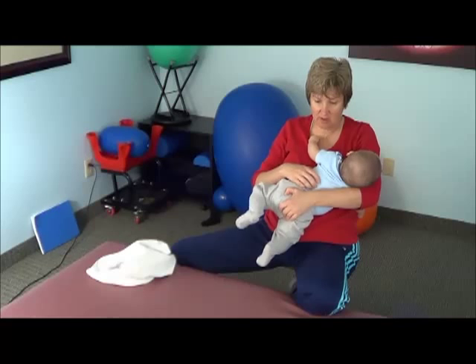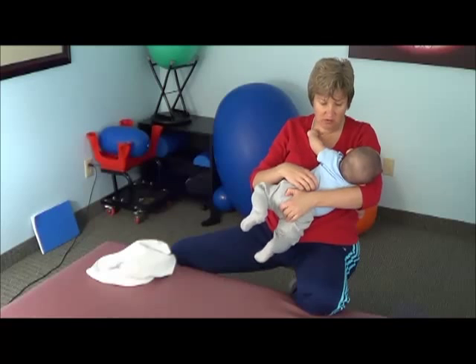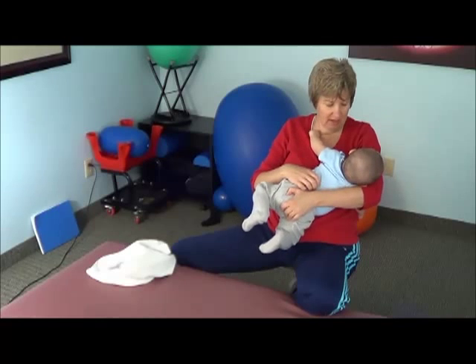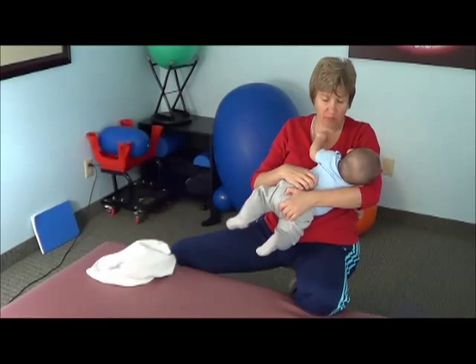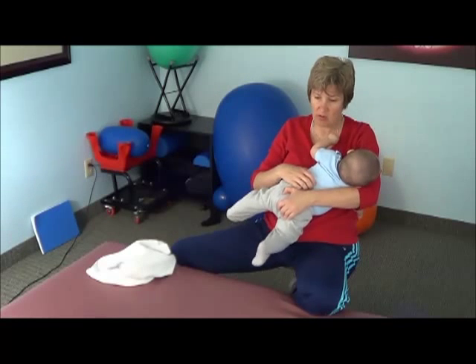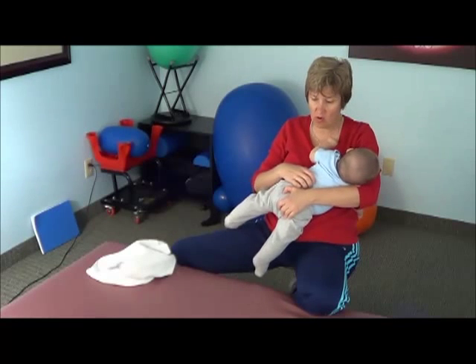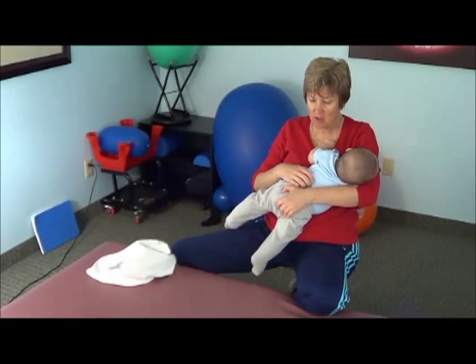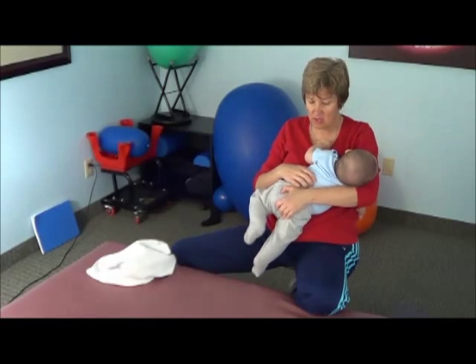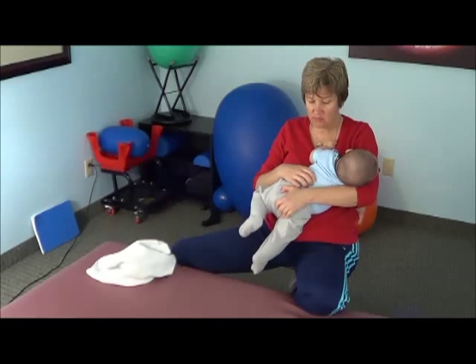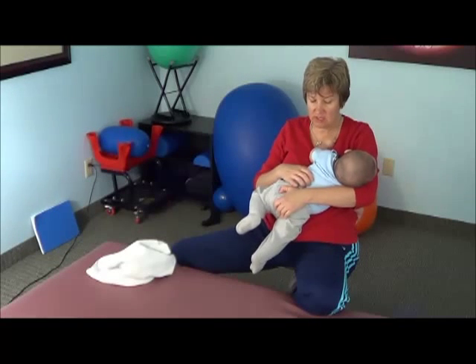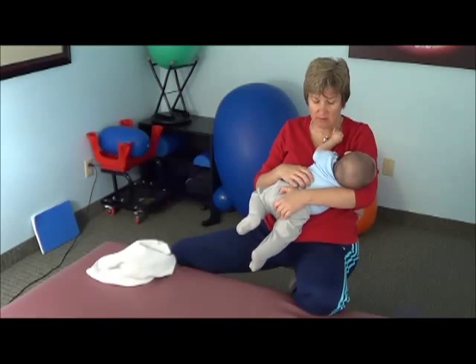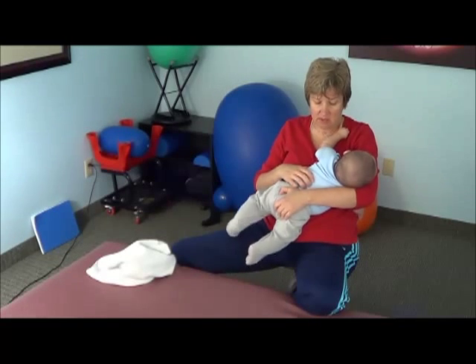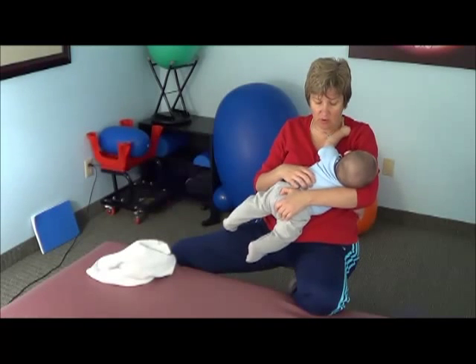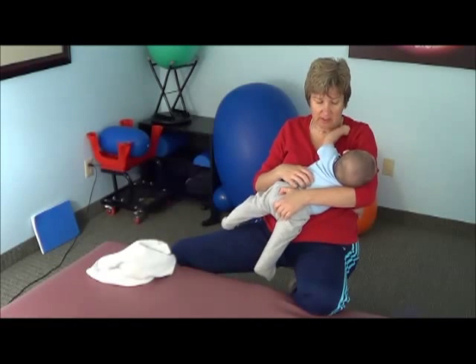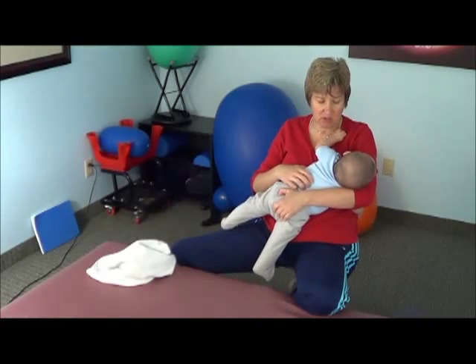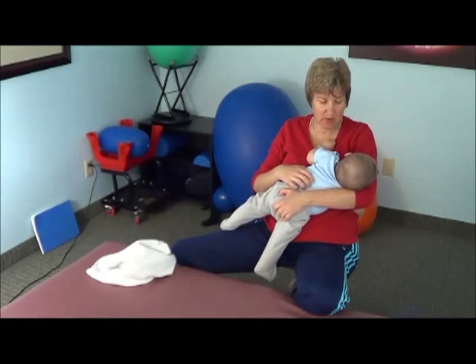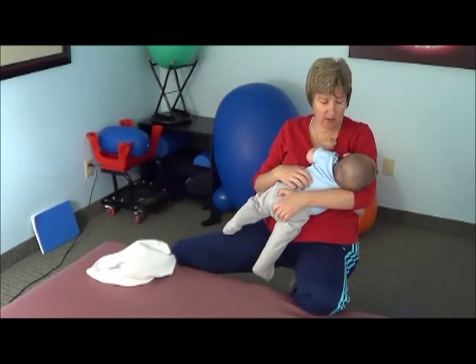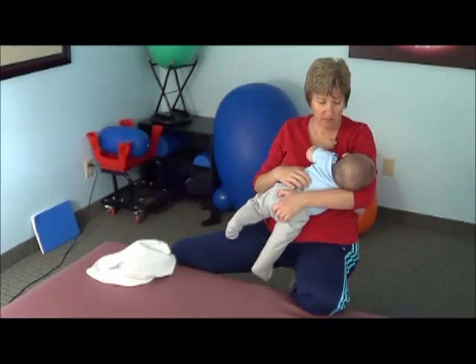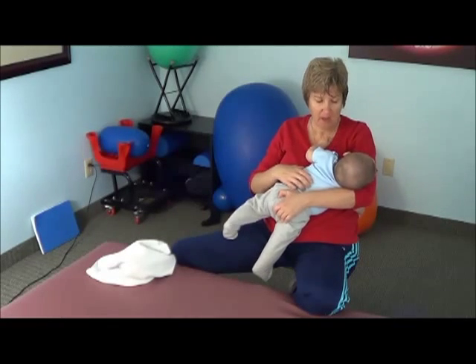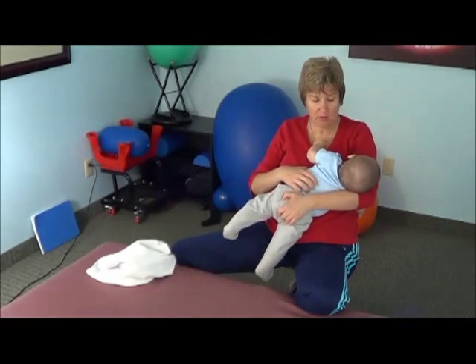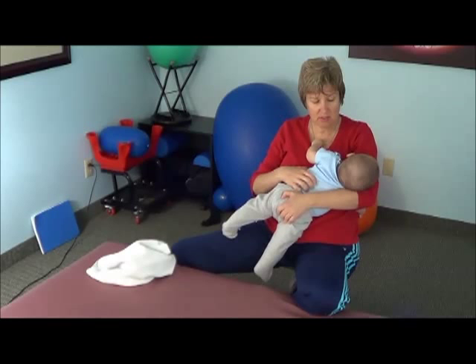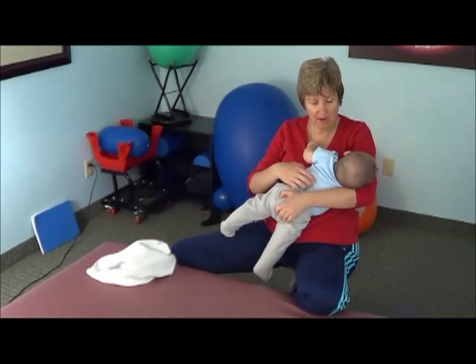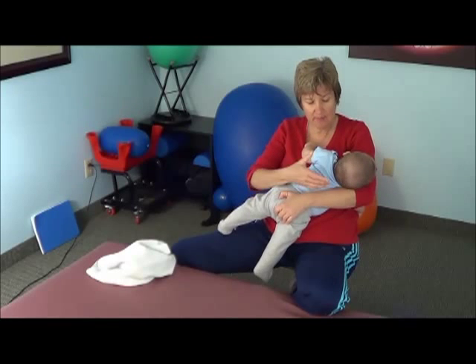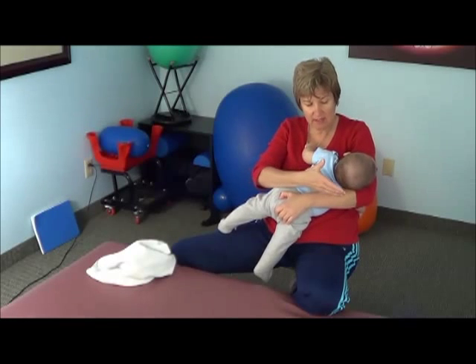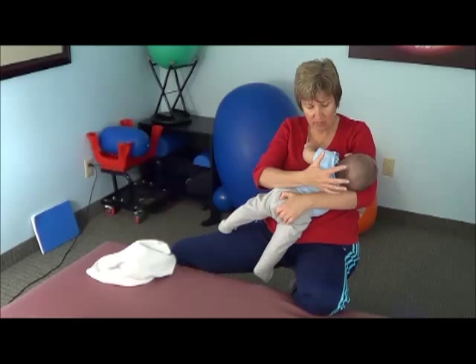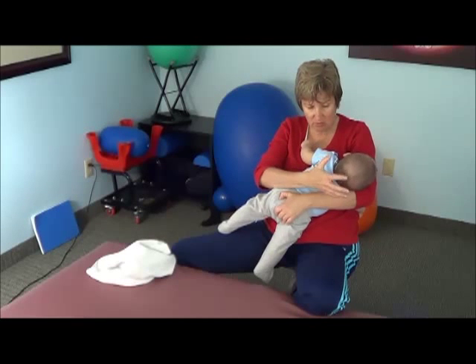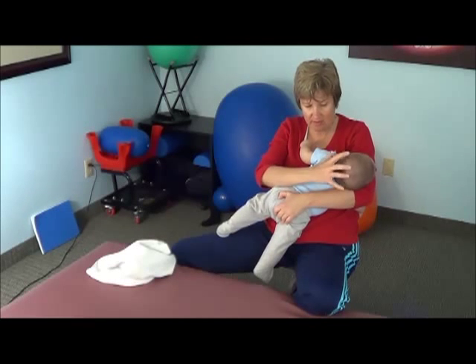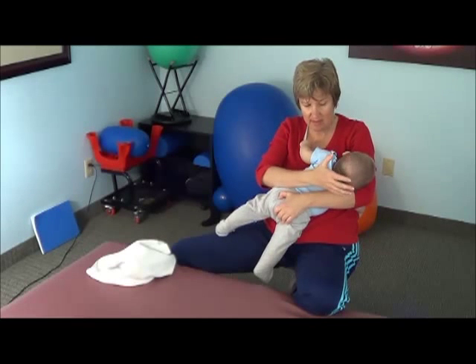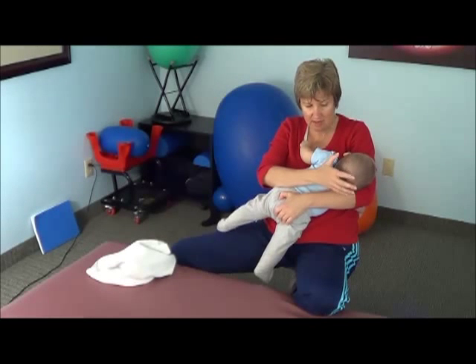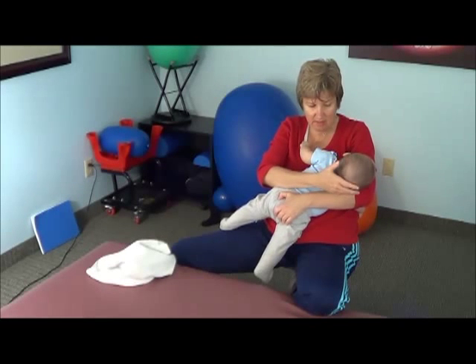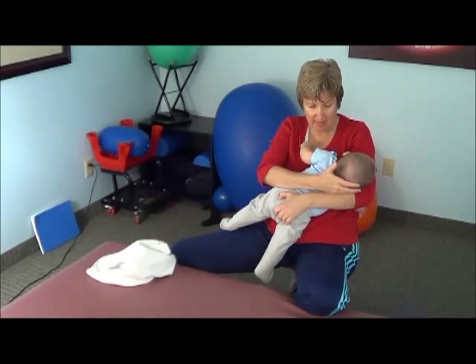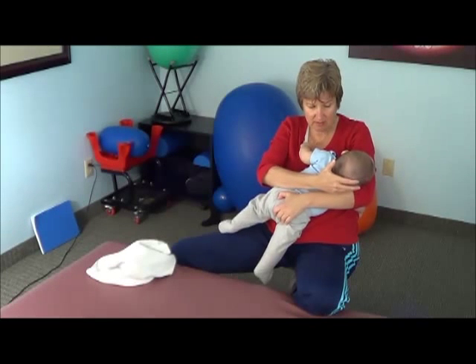It's sort of like a pre-crawl. To him, it's more like he's on his belly. Two things that are happening now are the weight of the head and the balance.